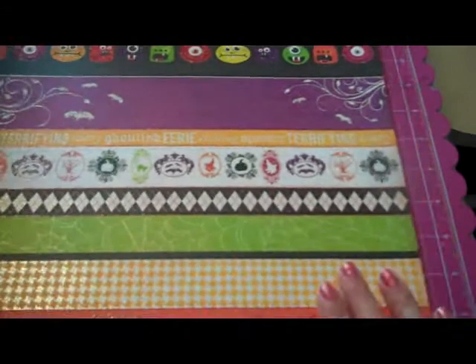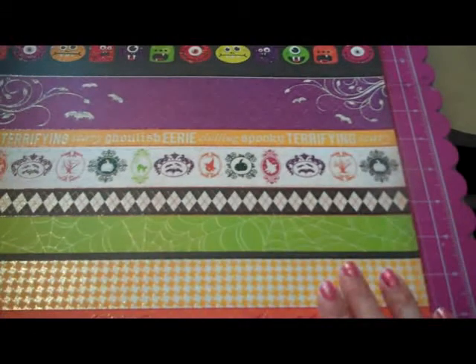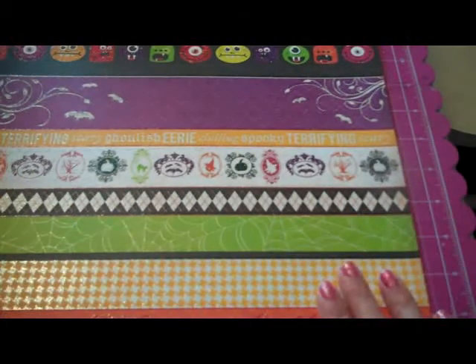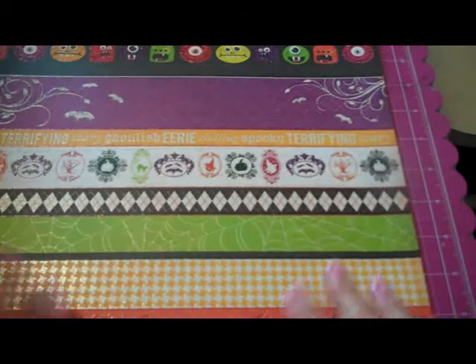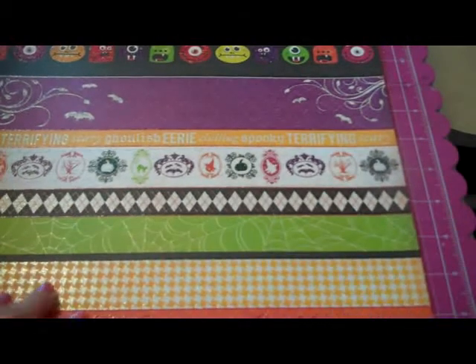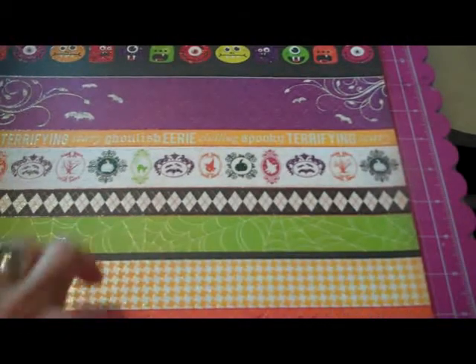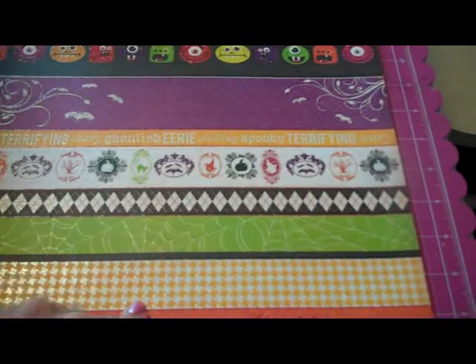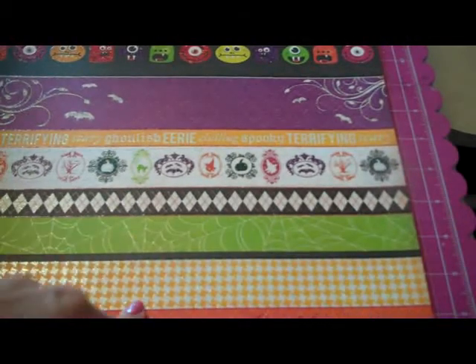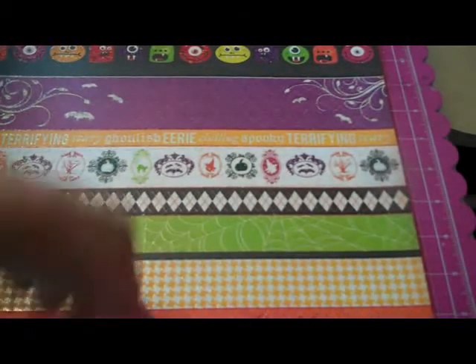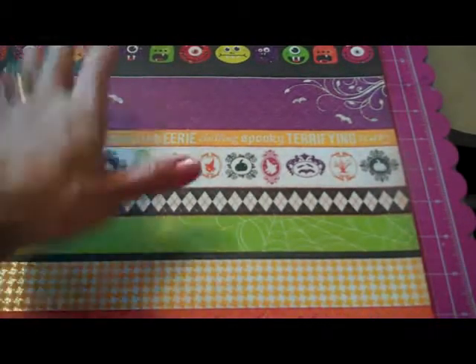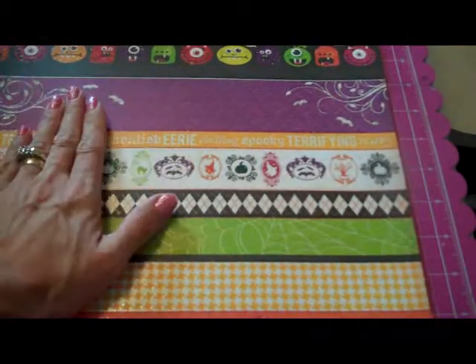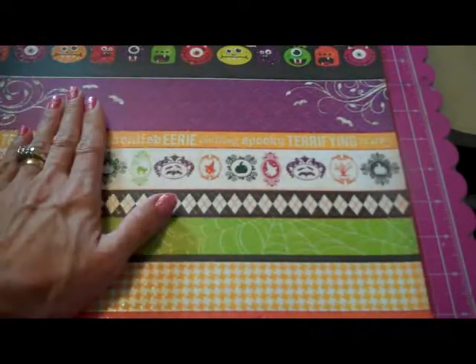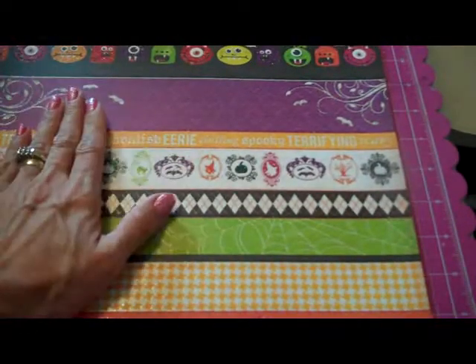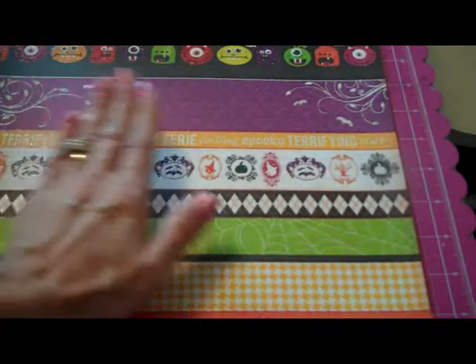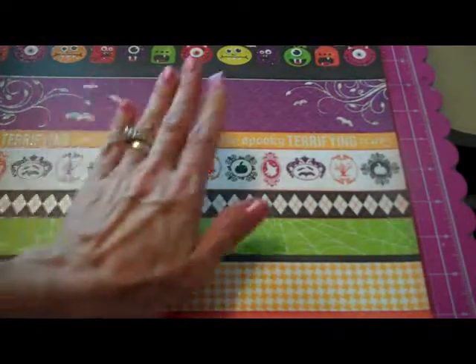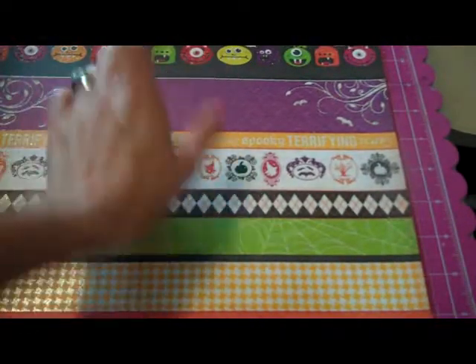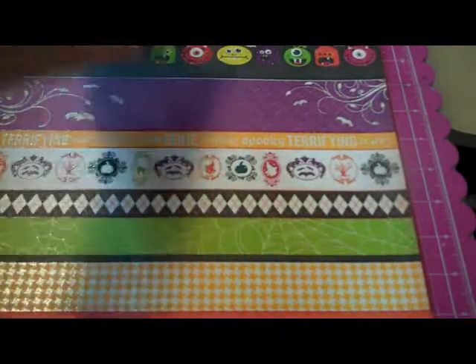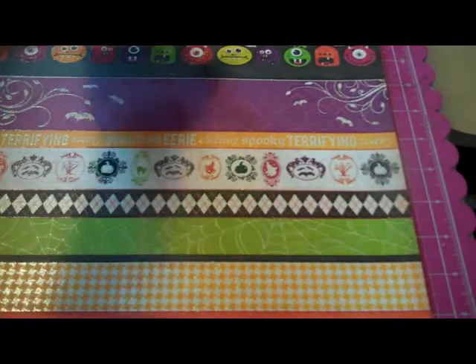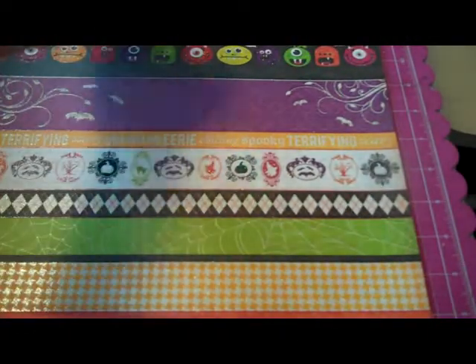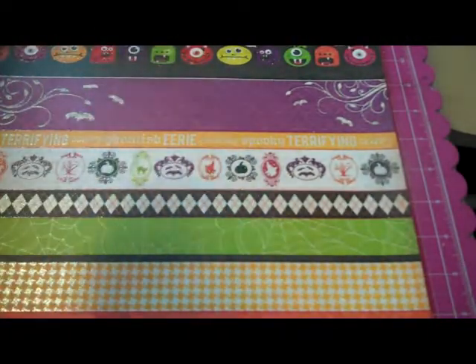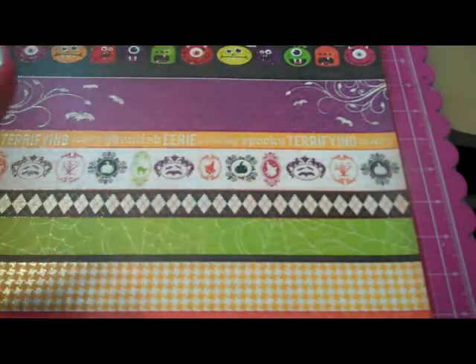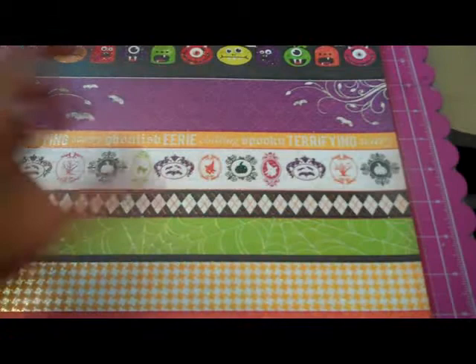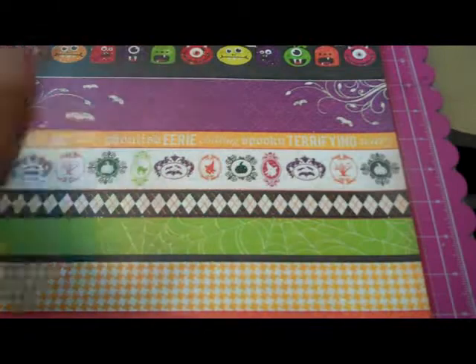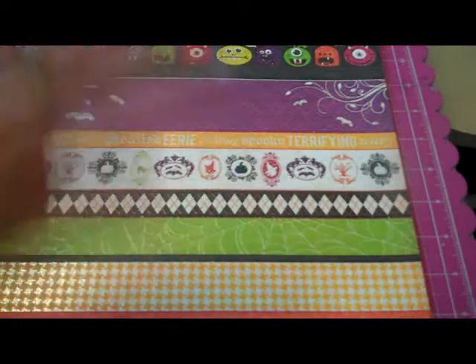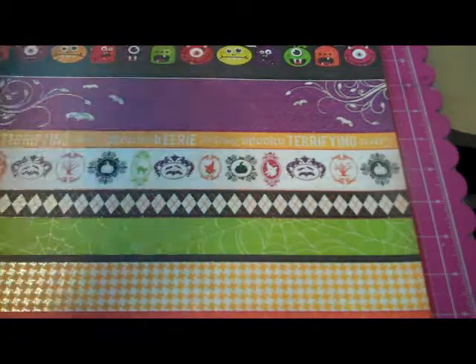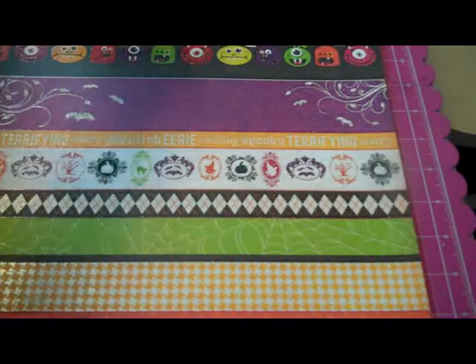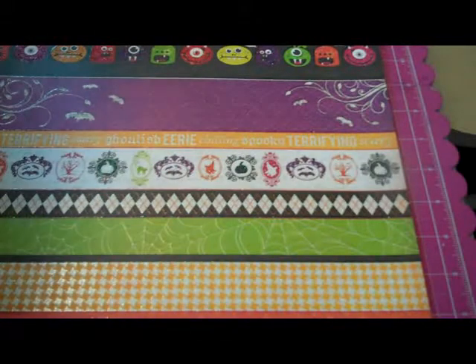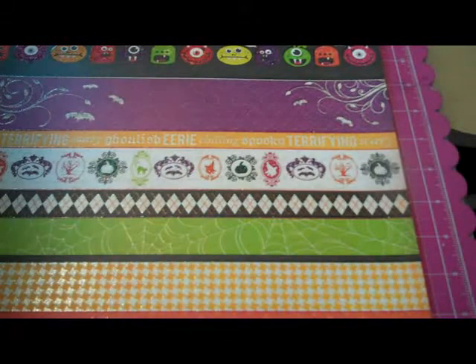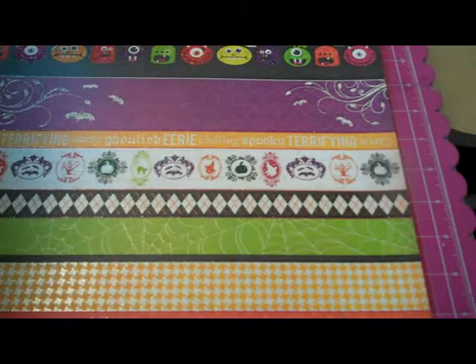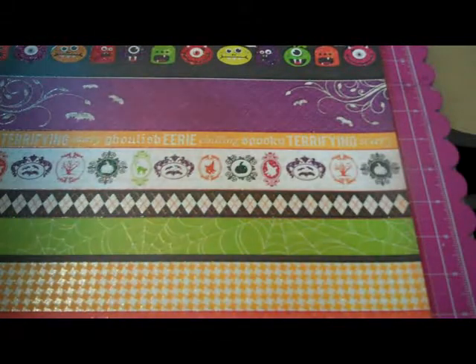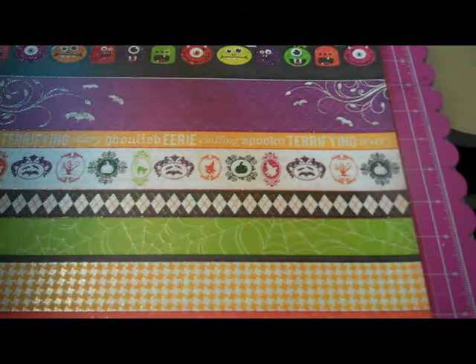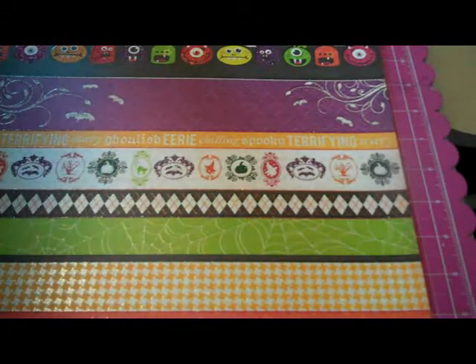This paper is just here because there's a really bad glare on my mat, so it won't blind you guys.